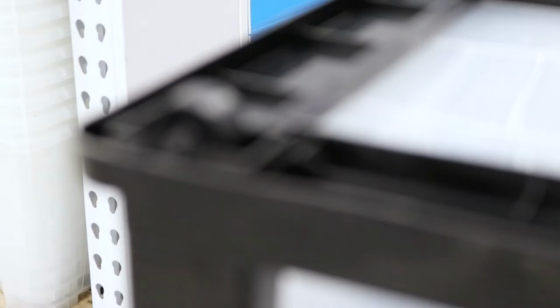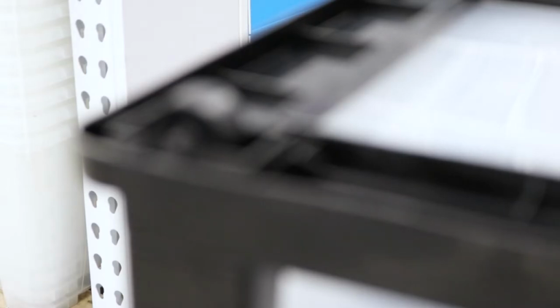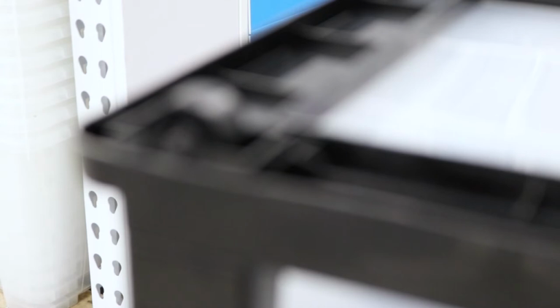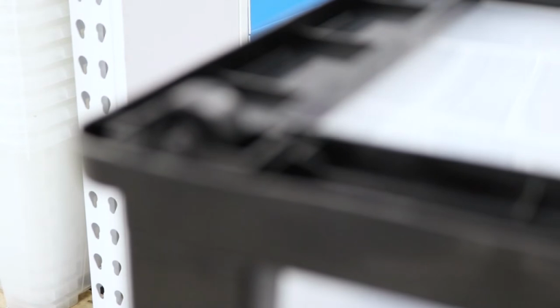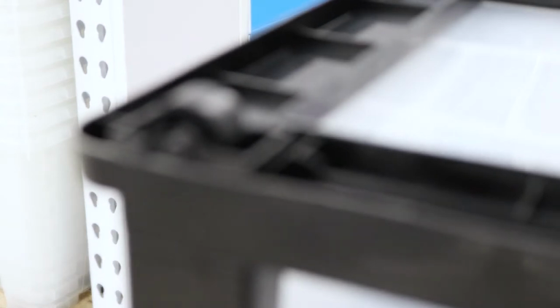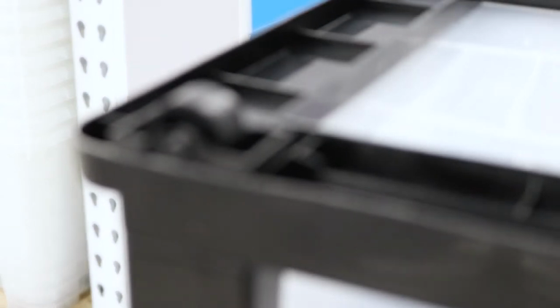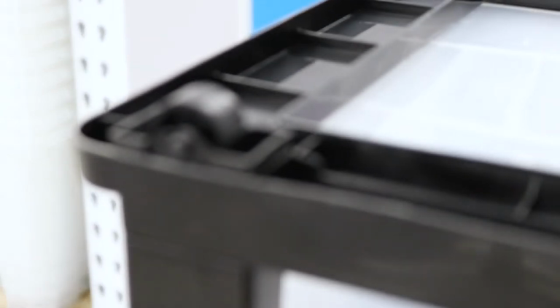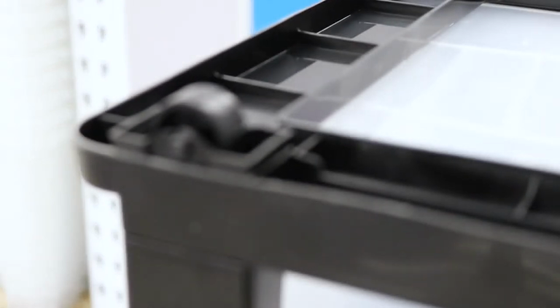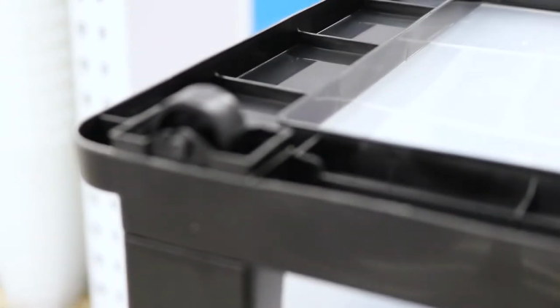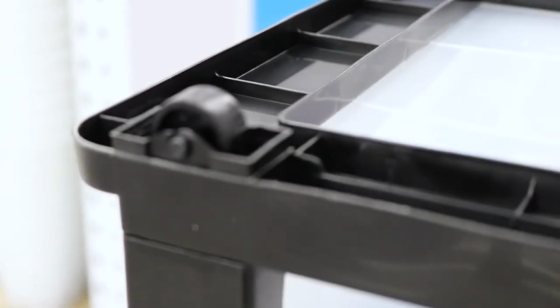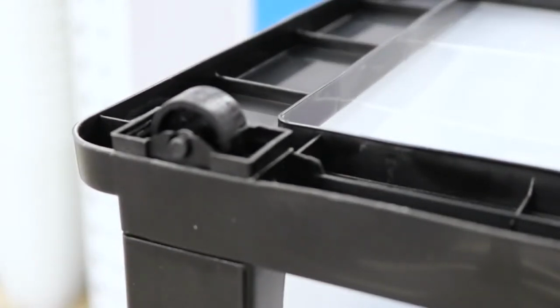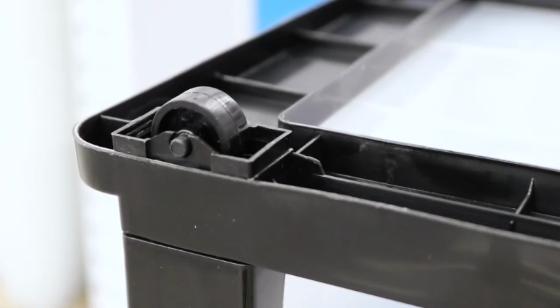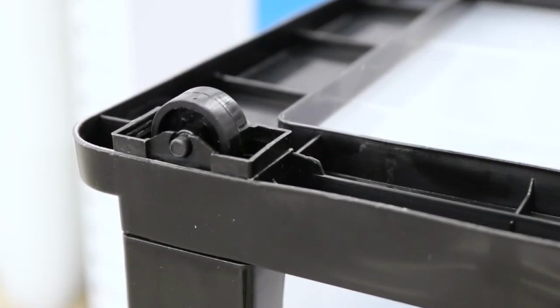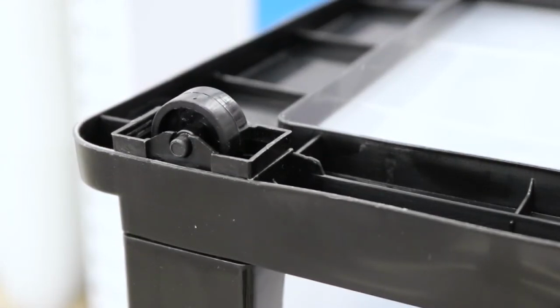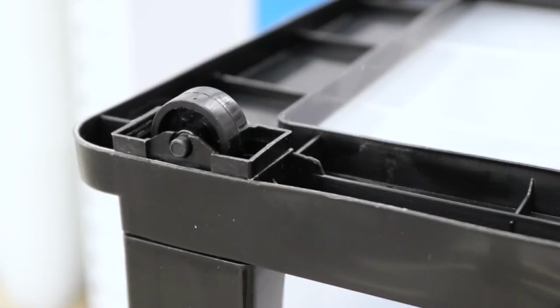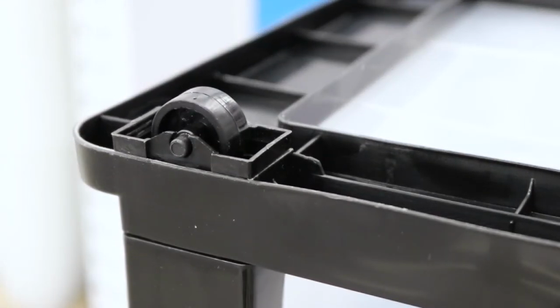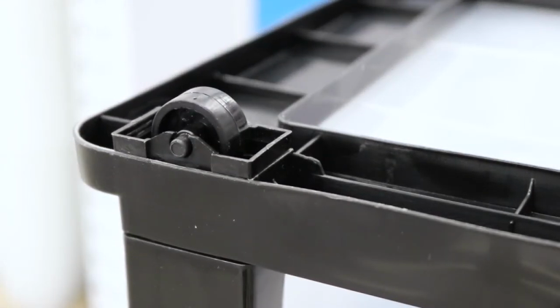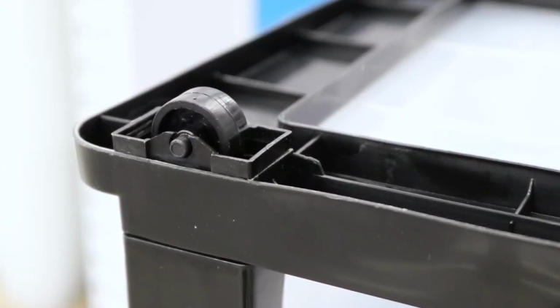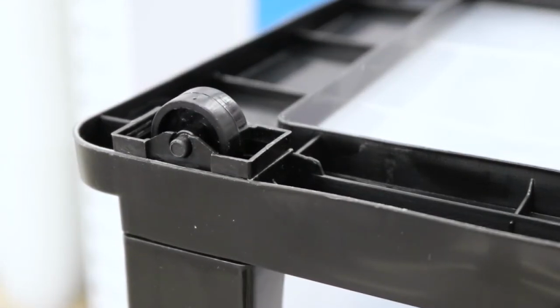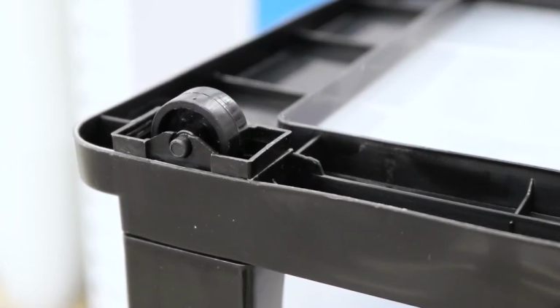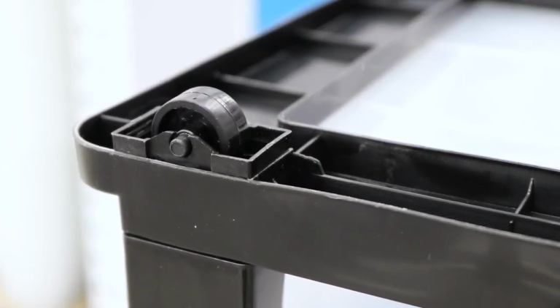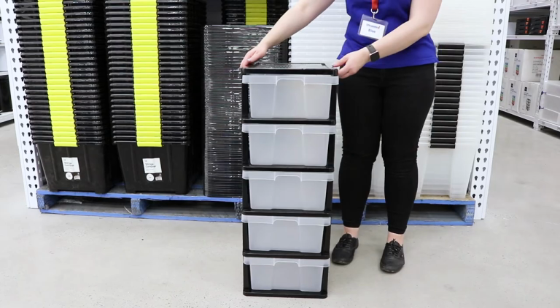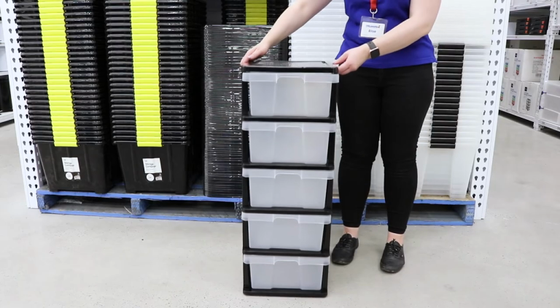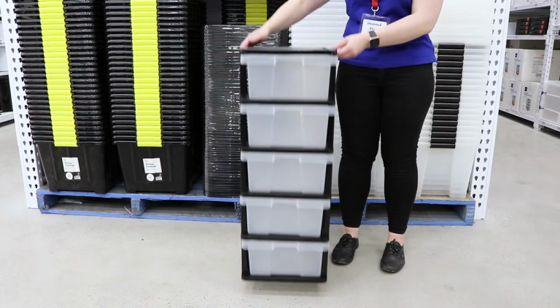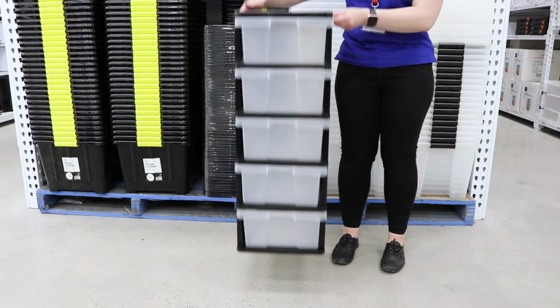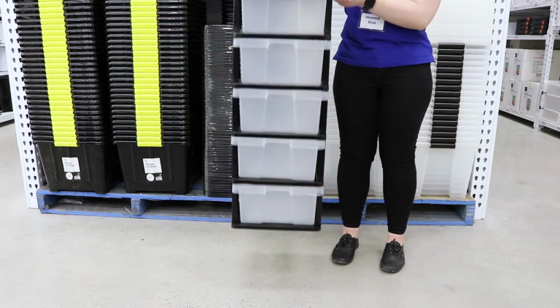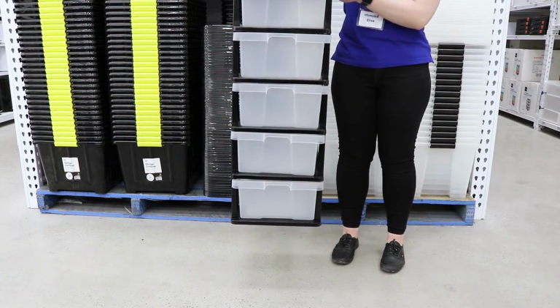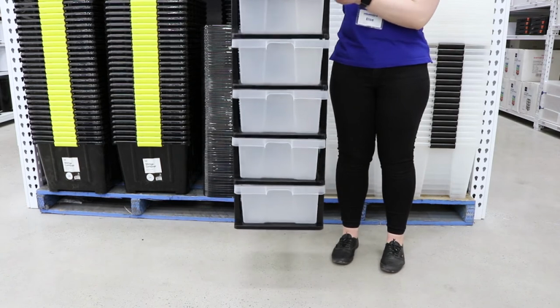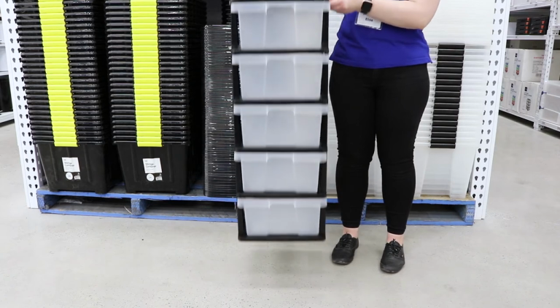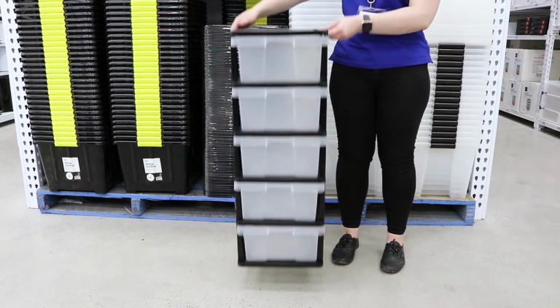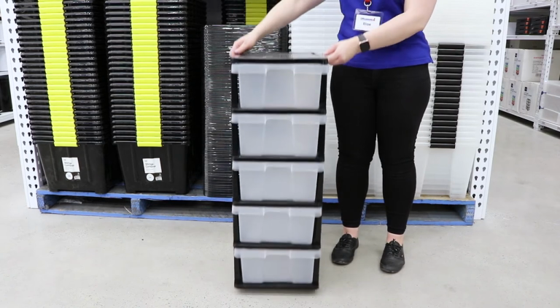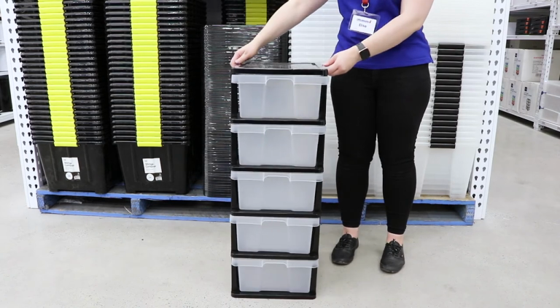The cabinet is lightweight and easy to move around your space as it has wheels on the bottom, making it perfect for any space which is often changing.